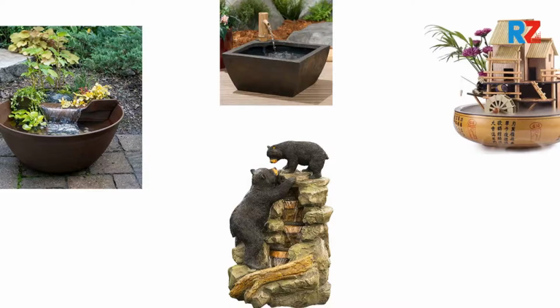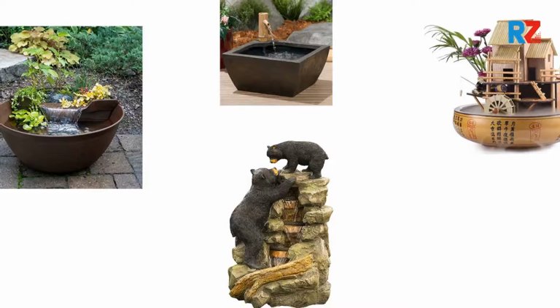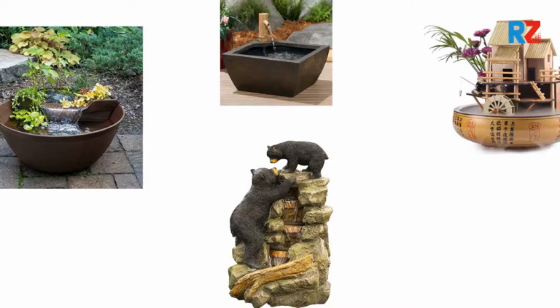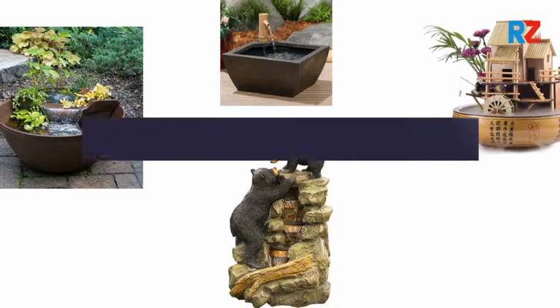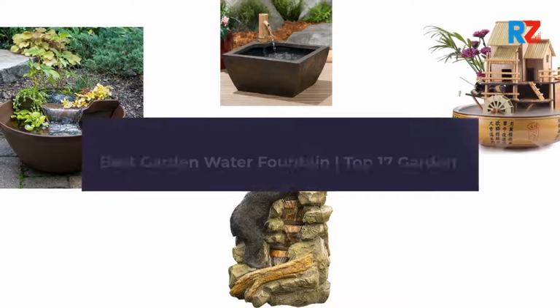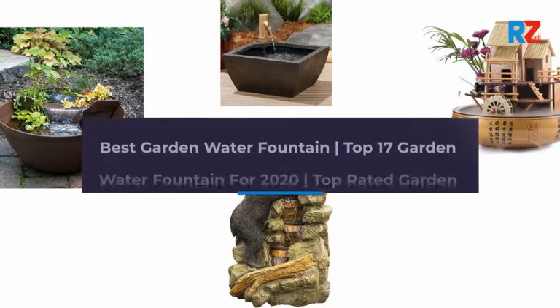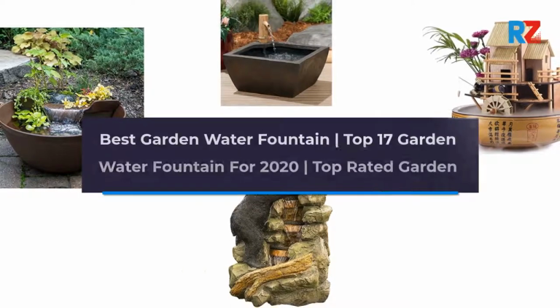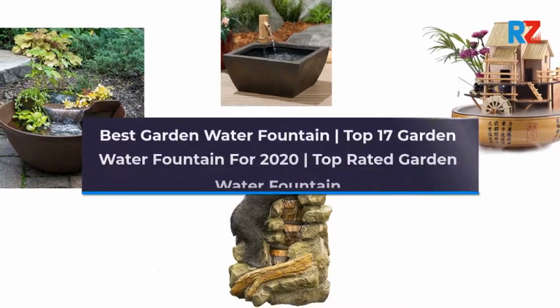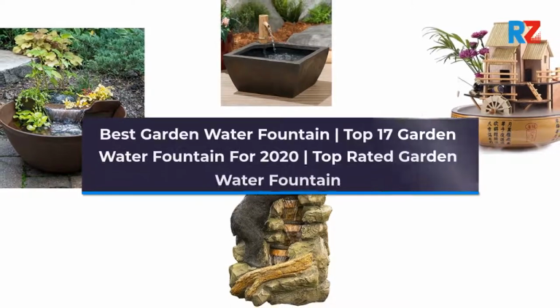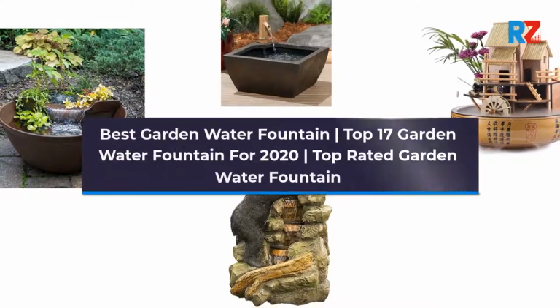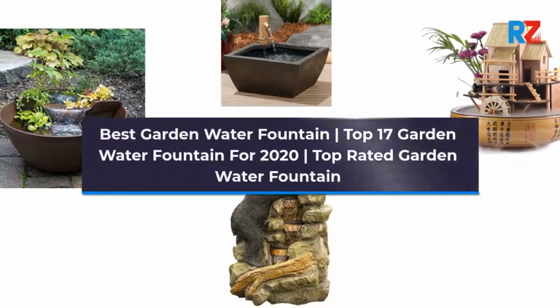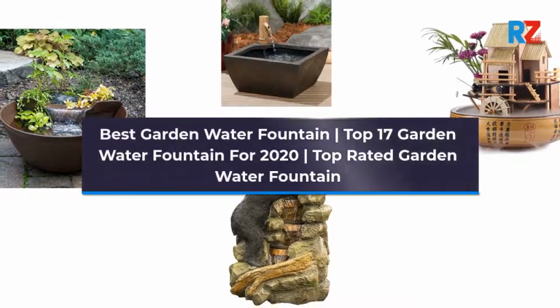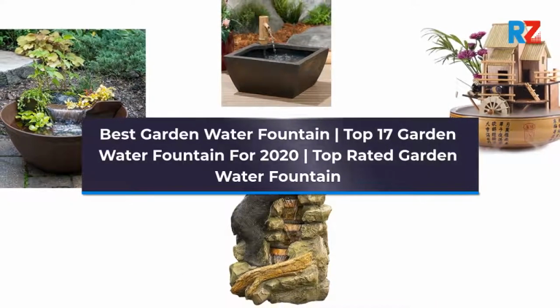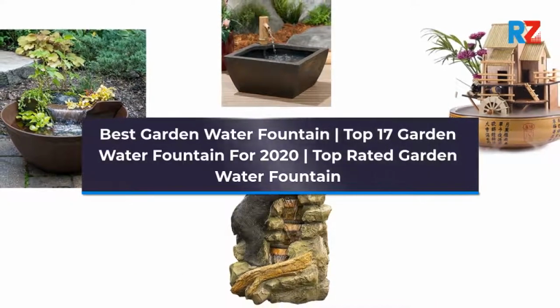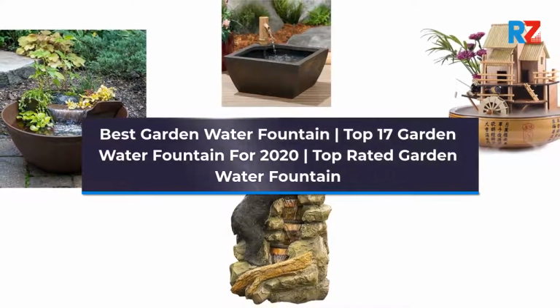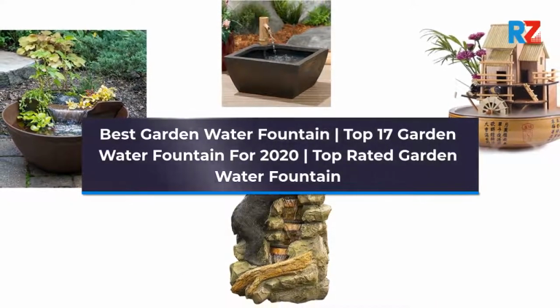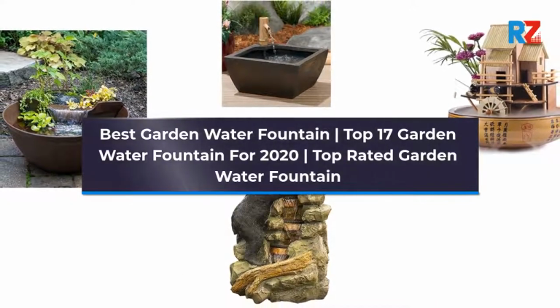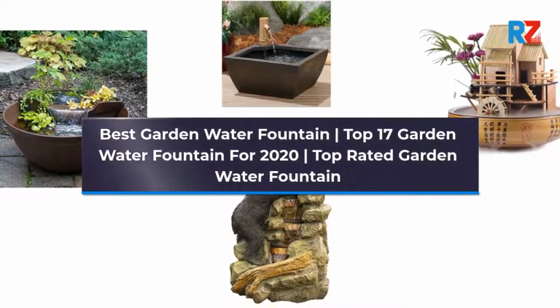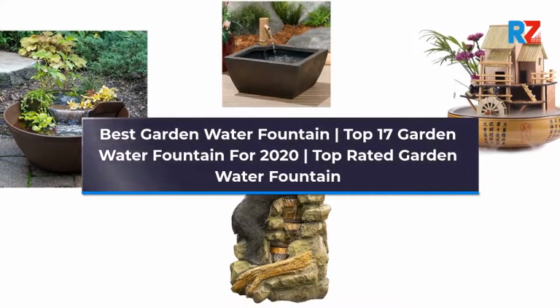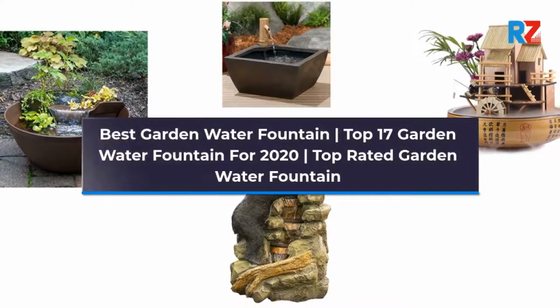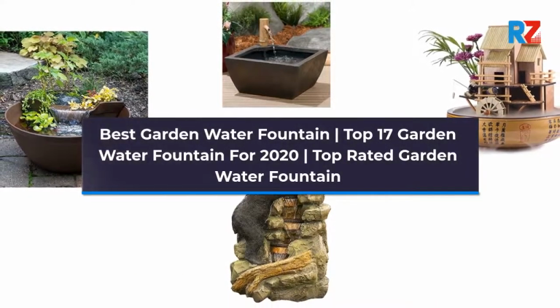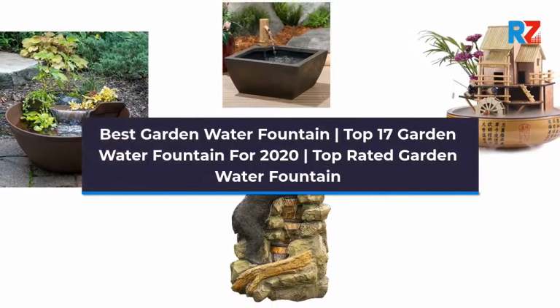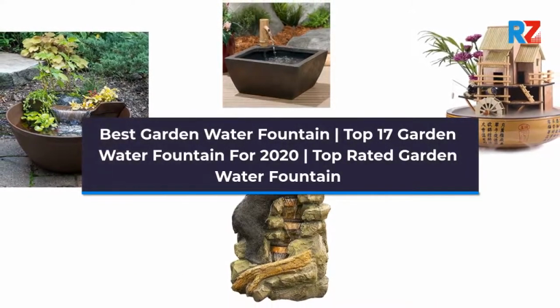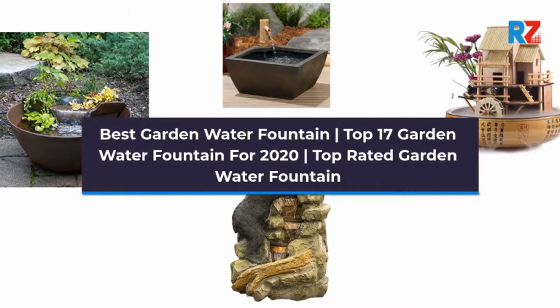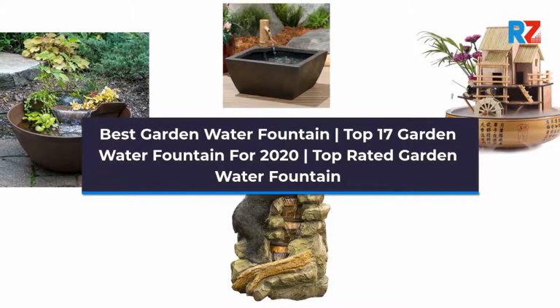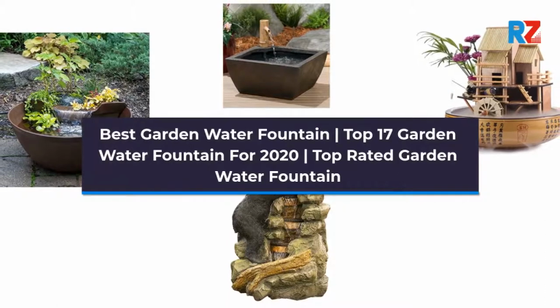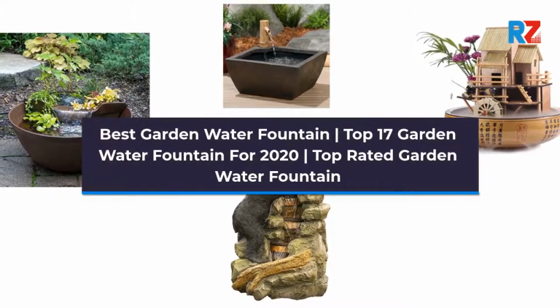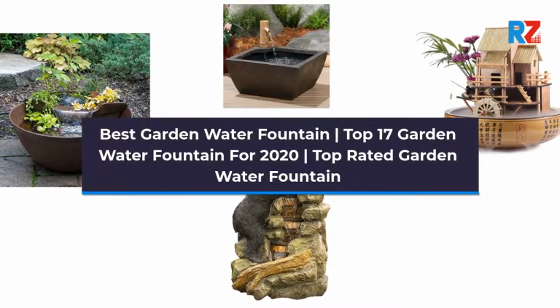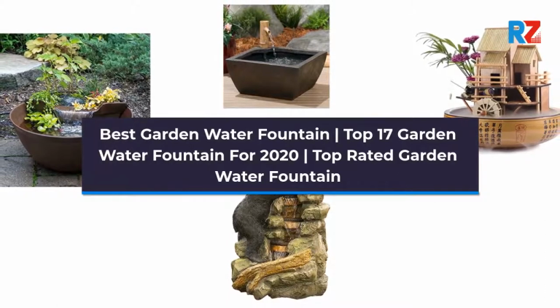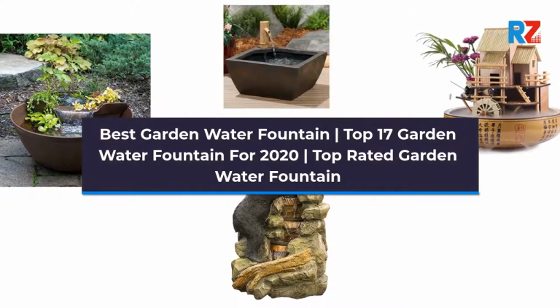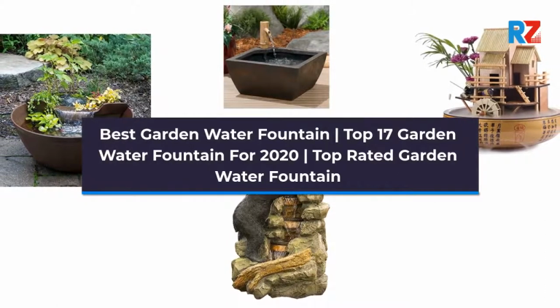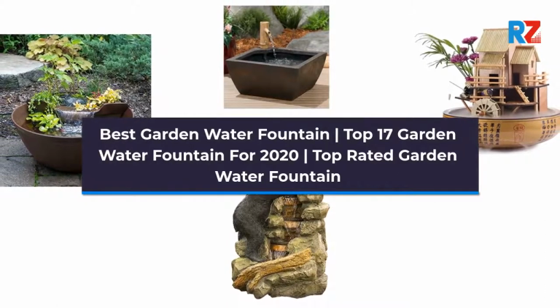Best Garden Water Fountain. Top 17 Garden Water Fountain for 2020. Top Rated Garden Water Fountain.